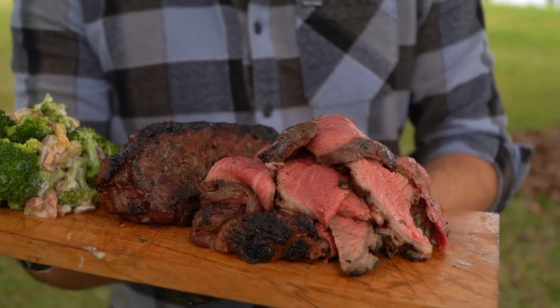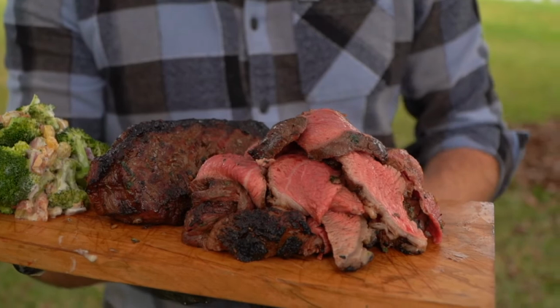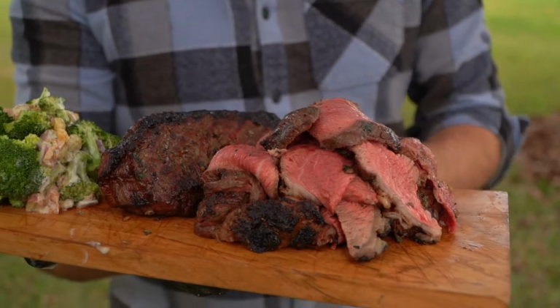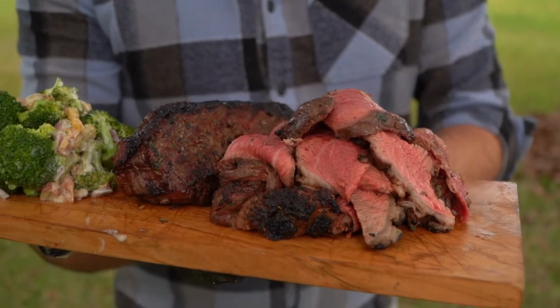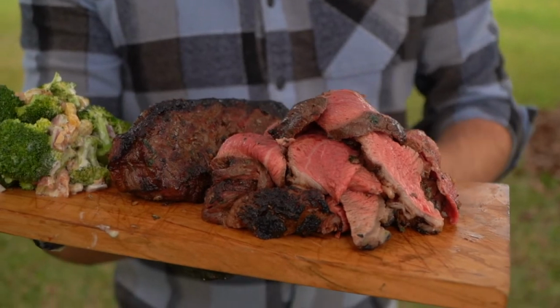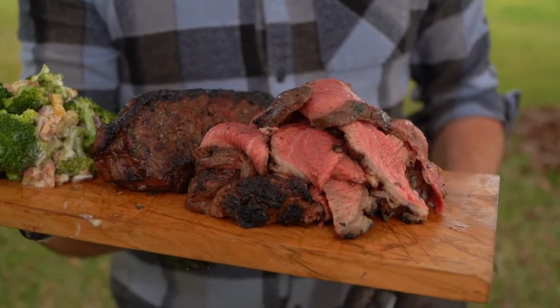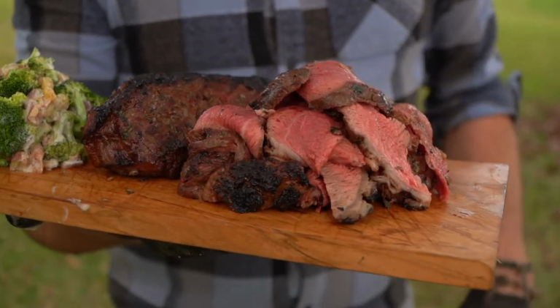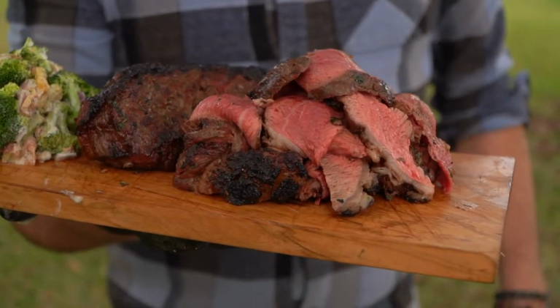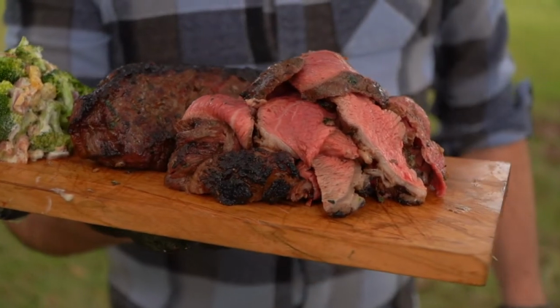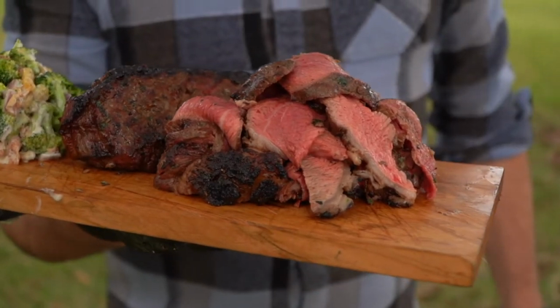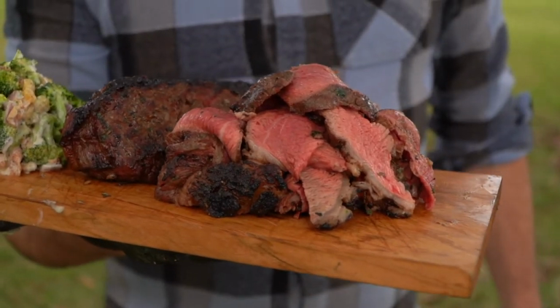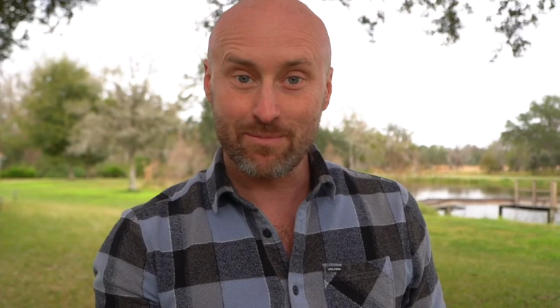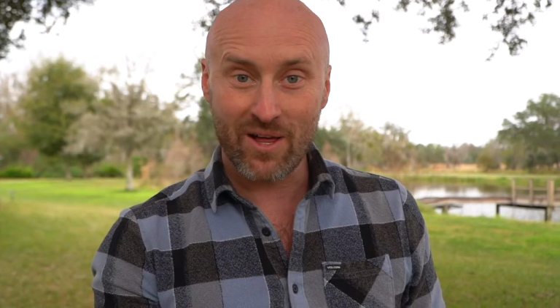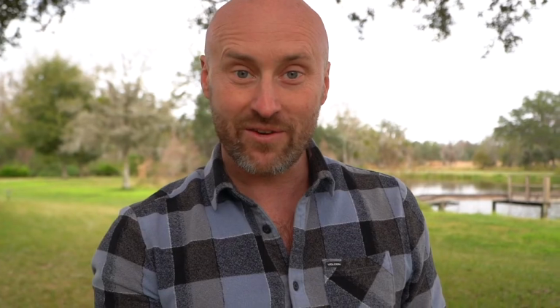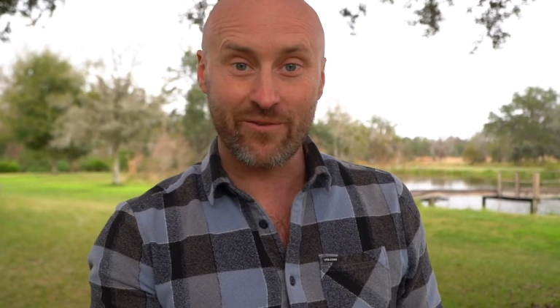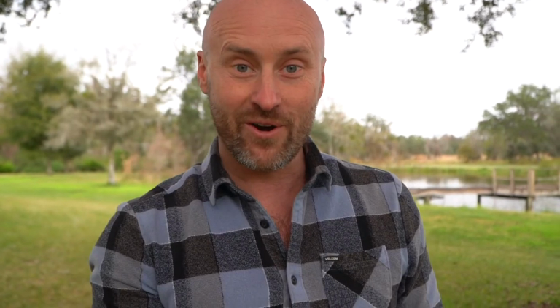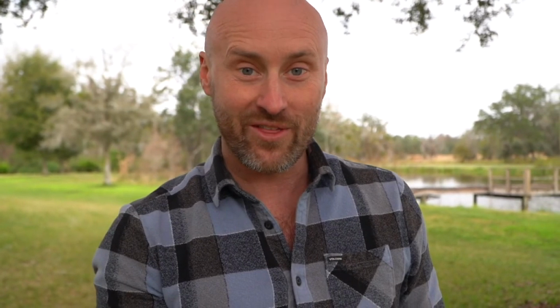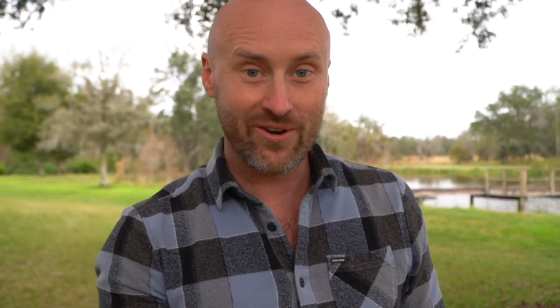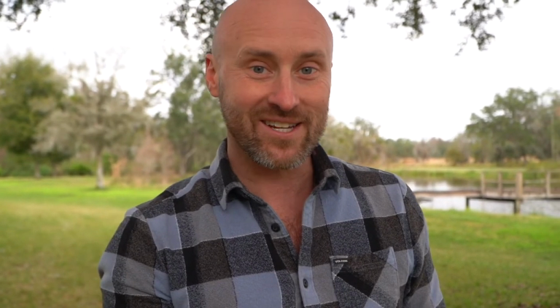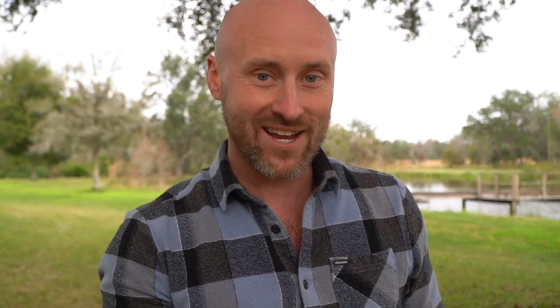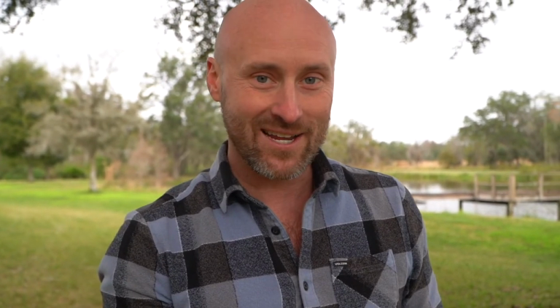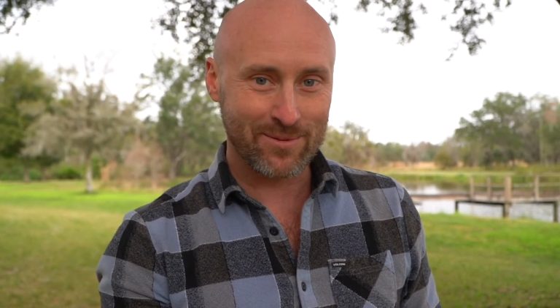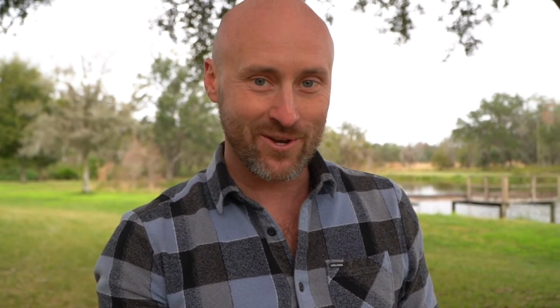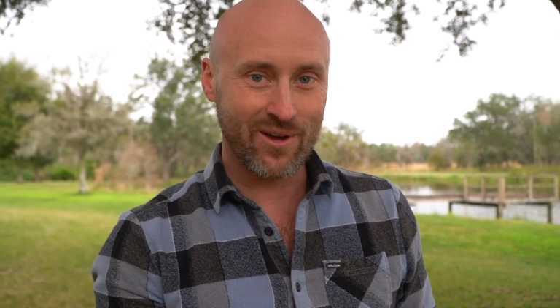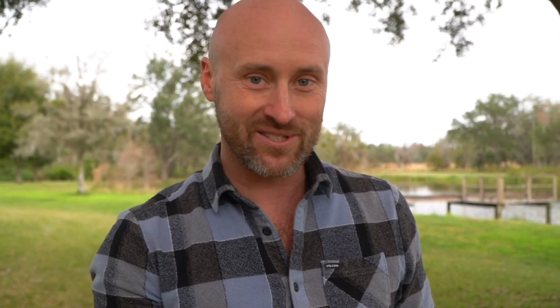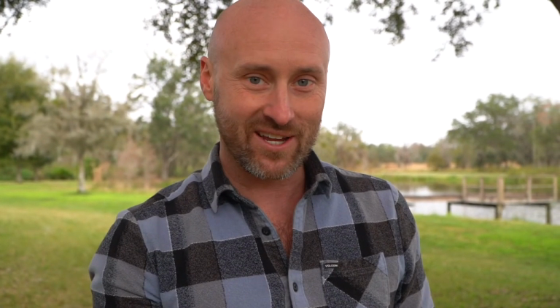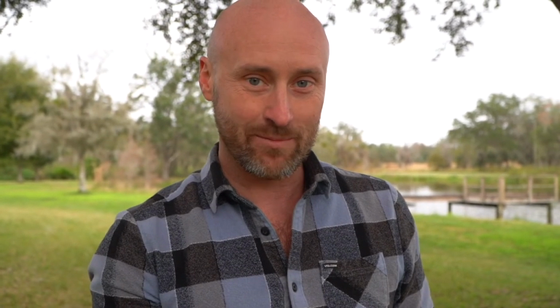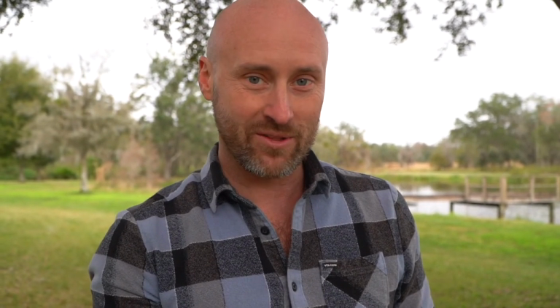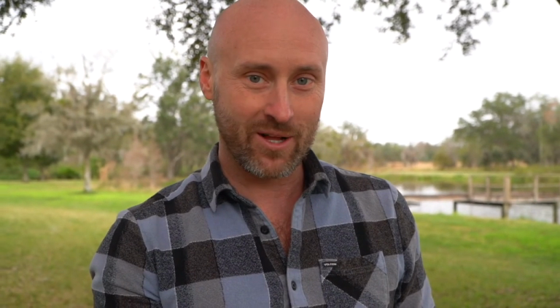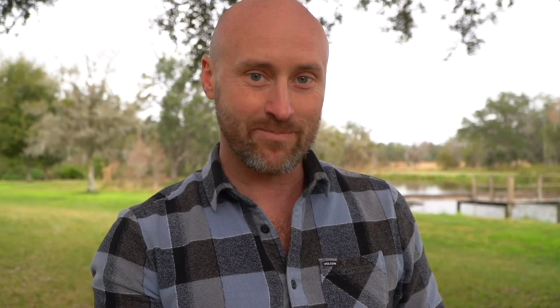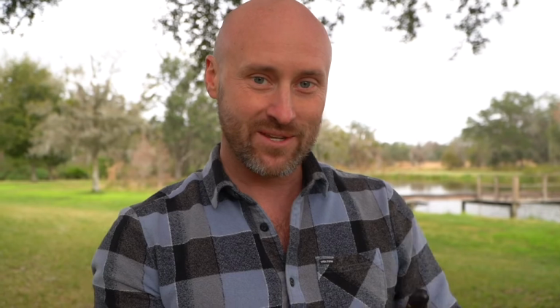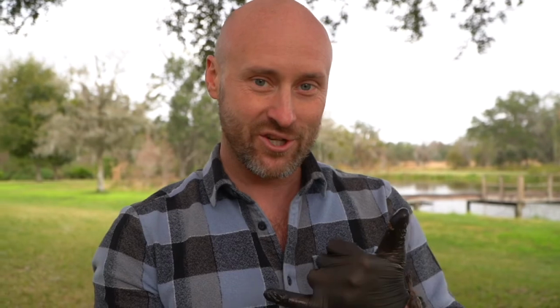Folks, look forward to seeing you next month for another exciting episode of Steak of the Month Club. Cheers.